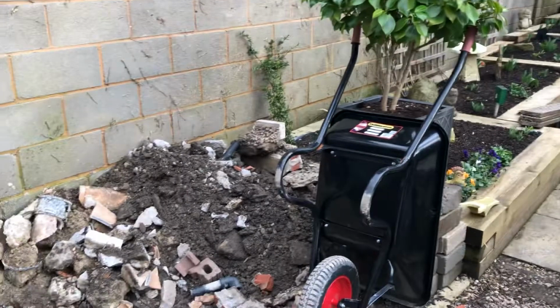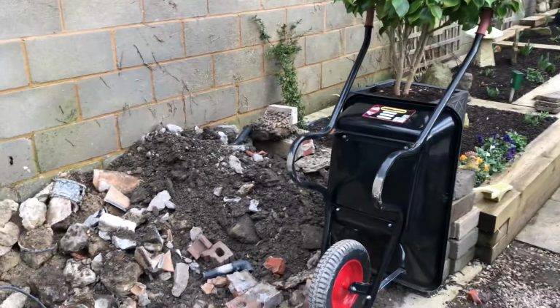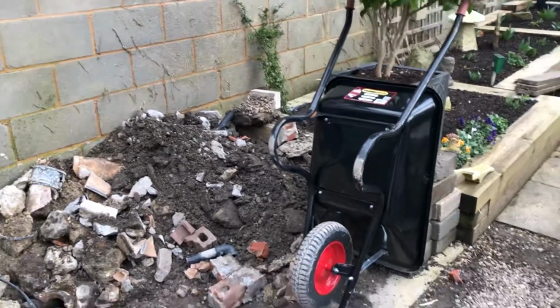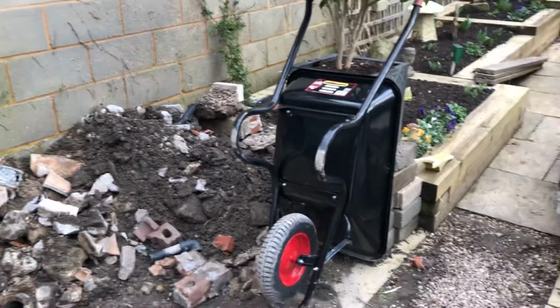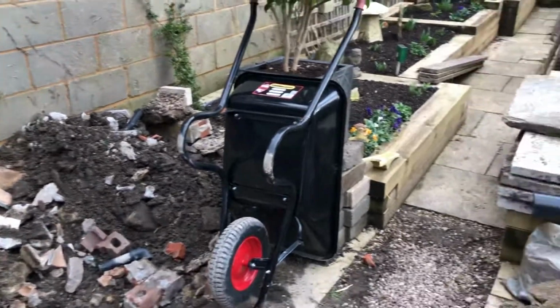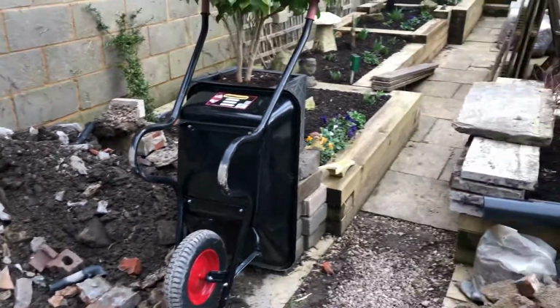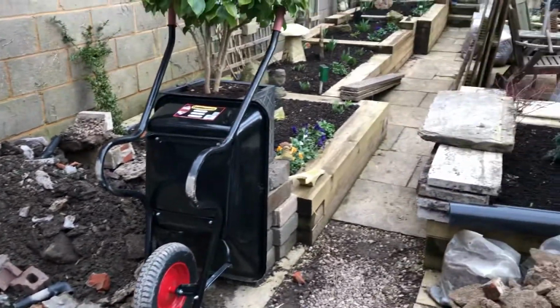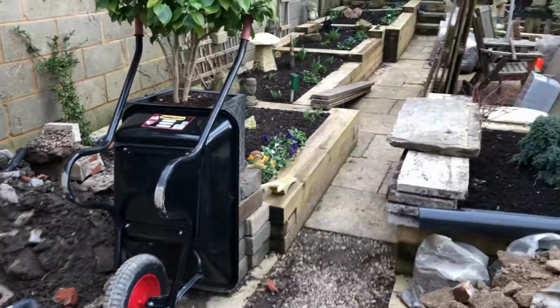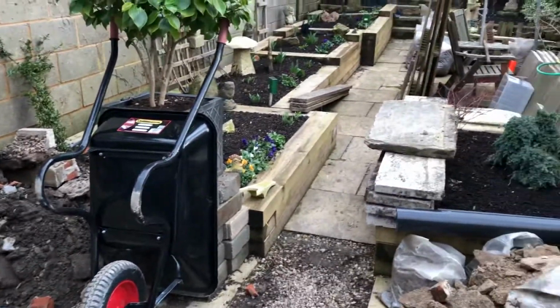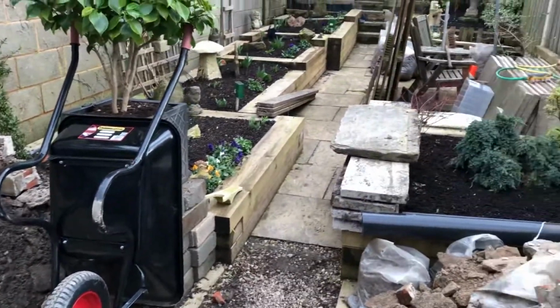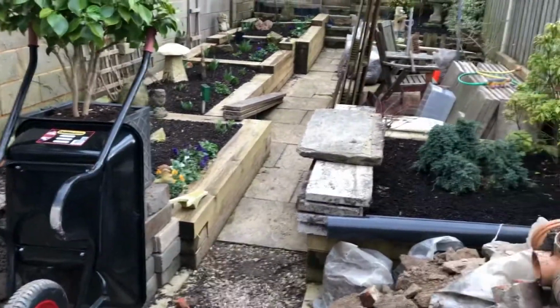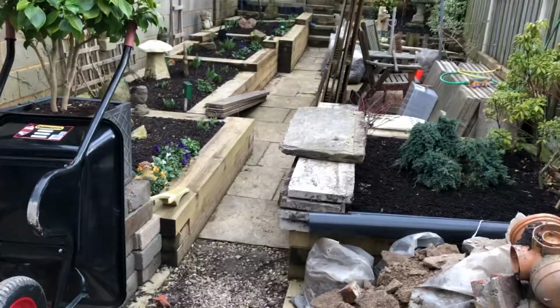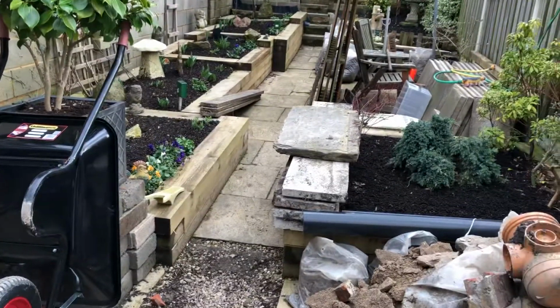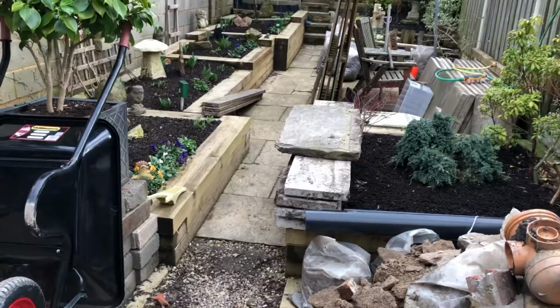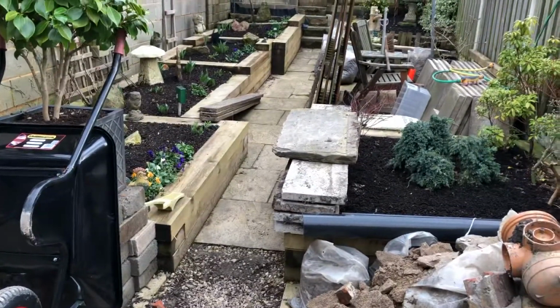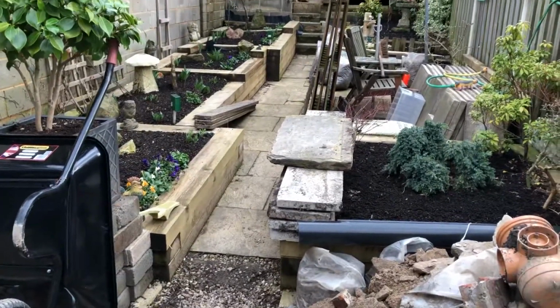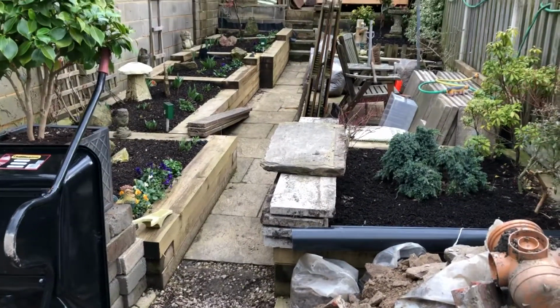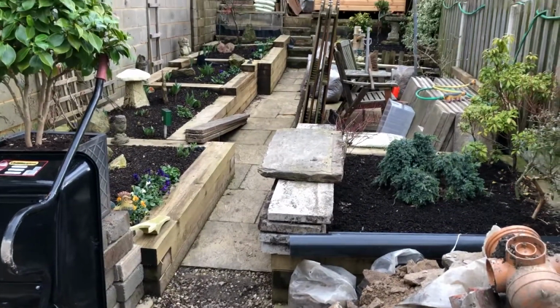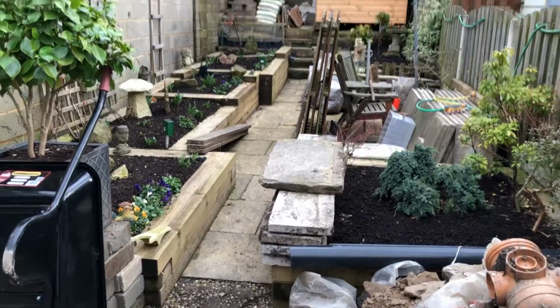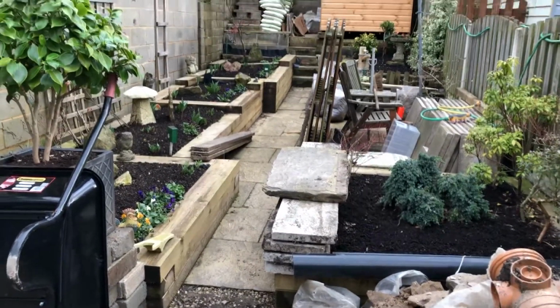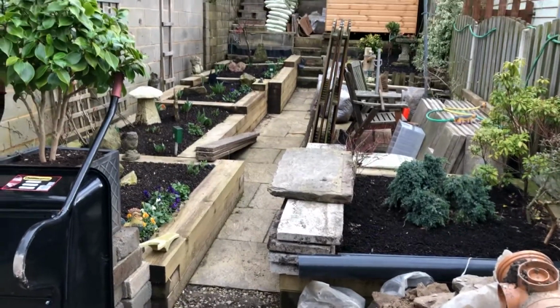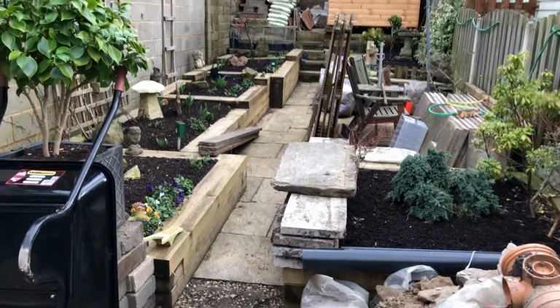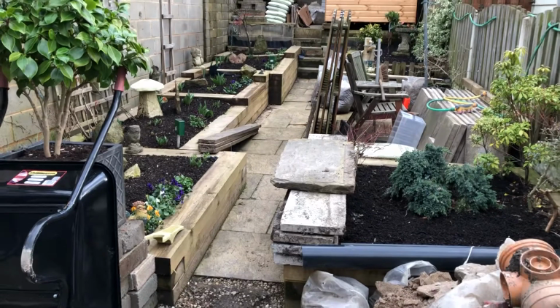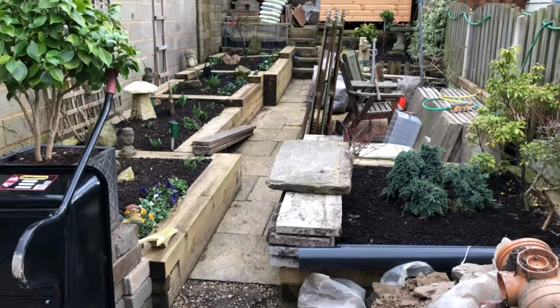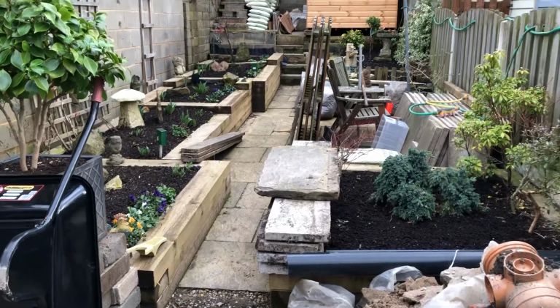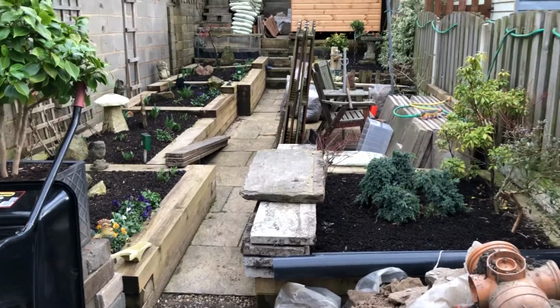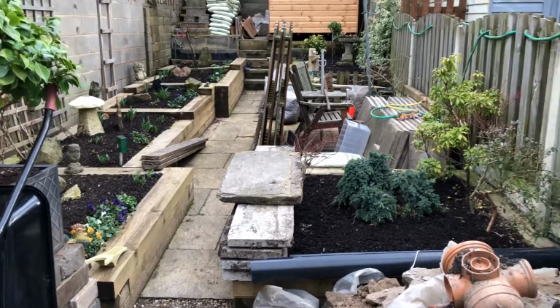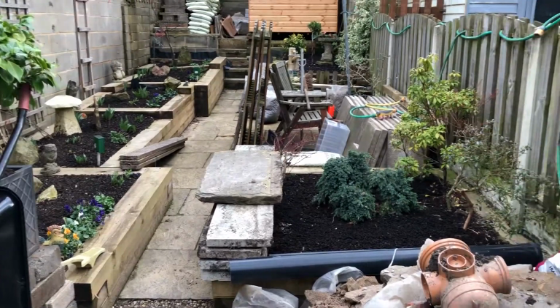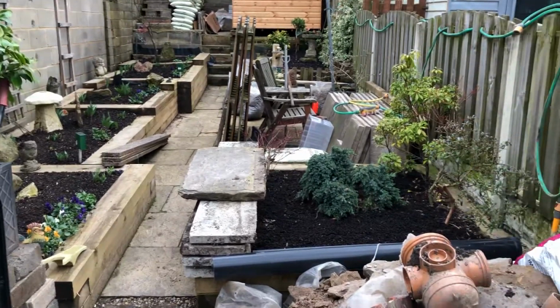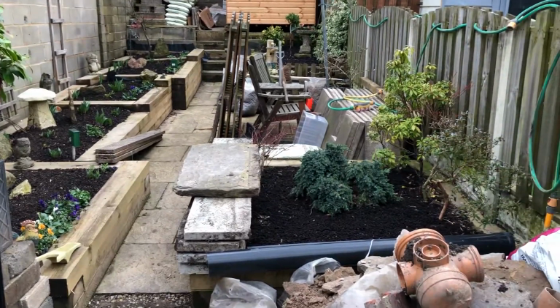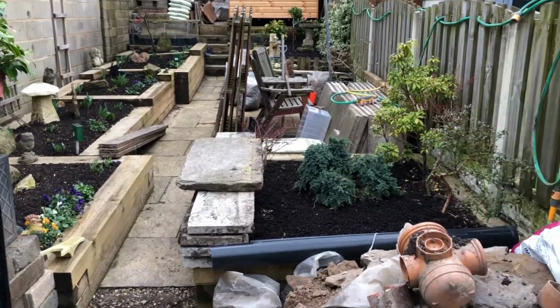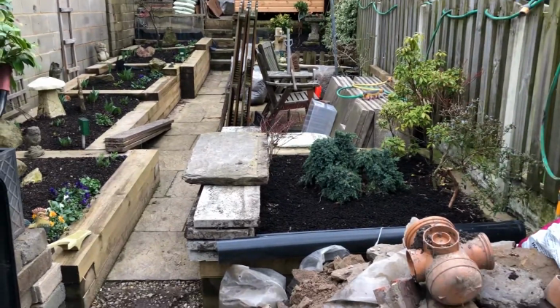A nice sunroom to be able to look out into the garden, even if the weather's not particularly good.